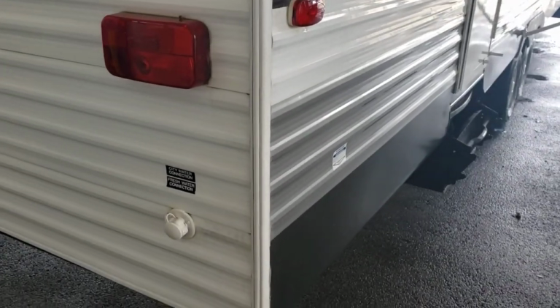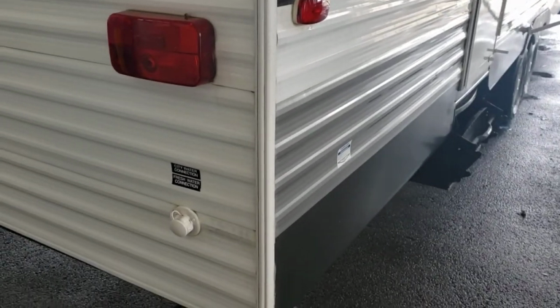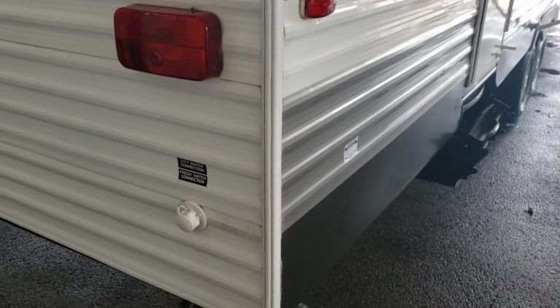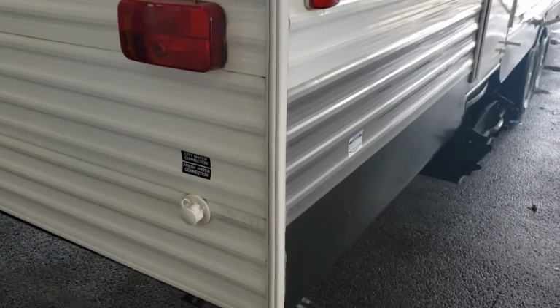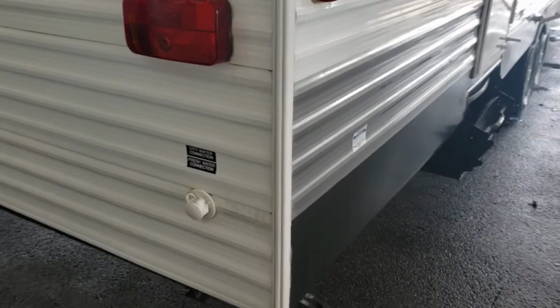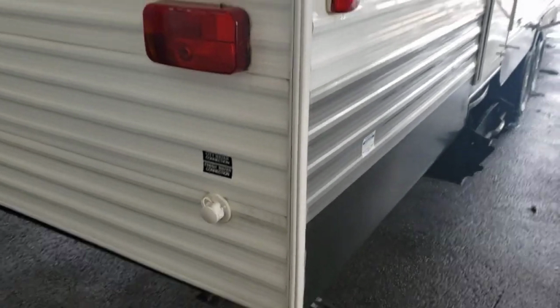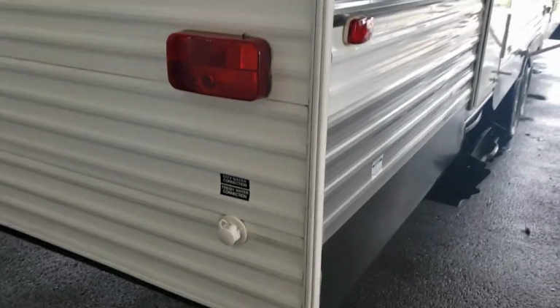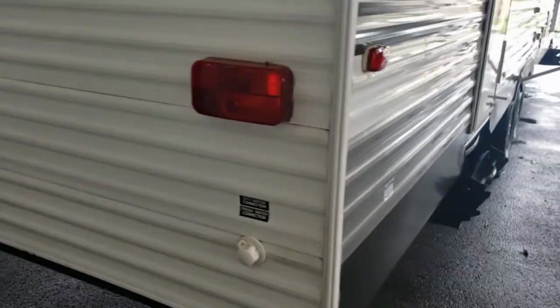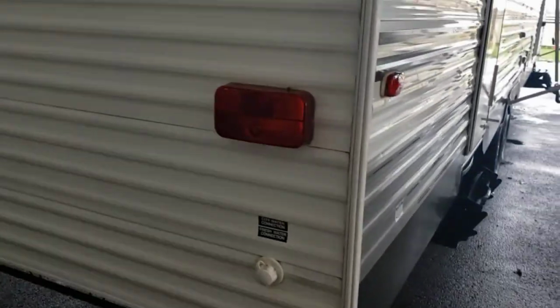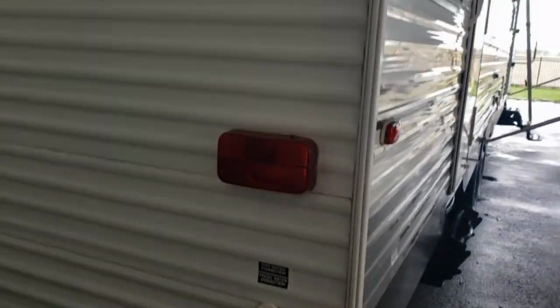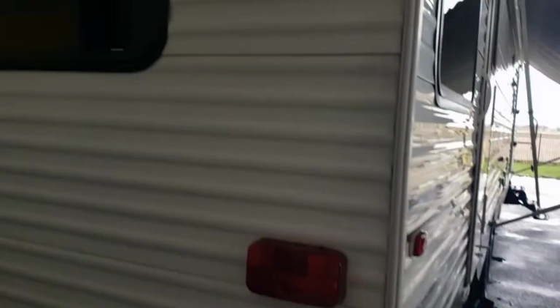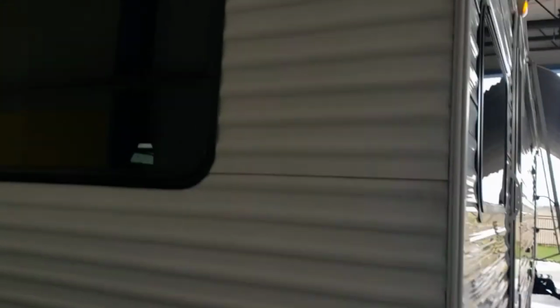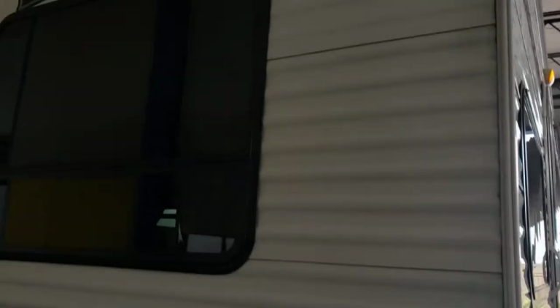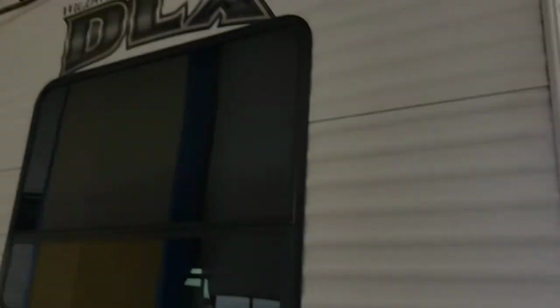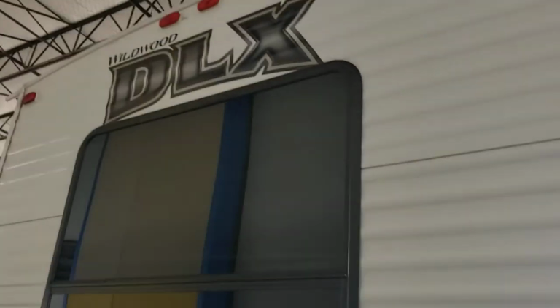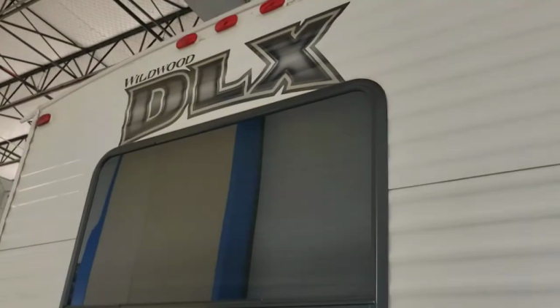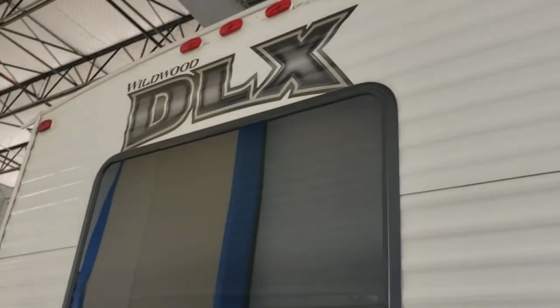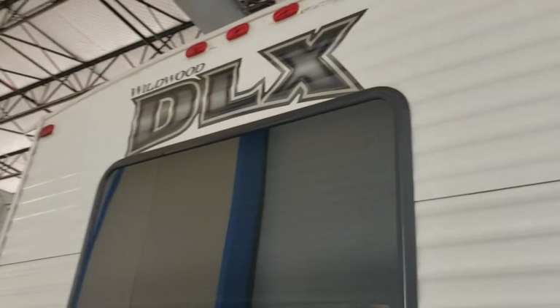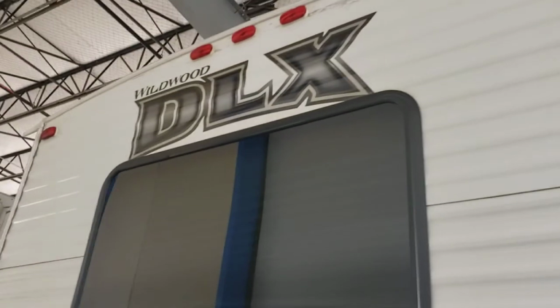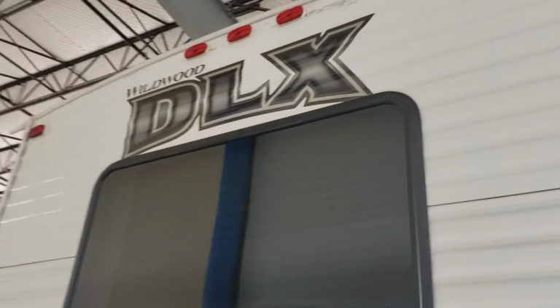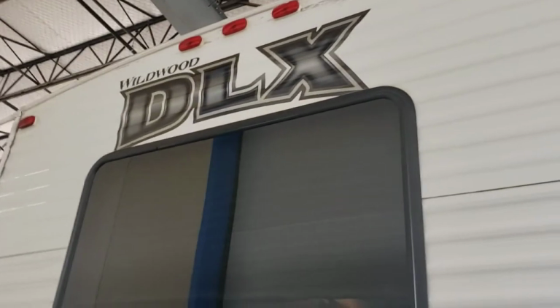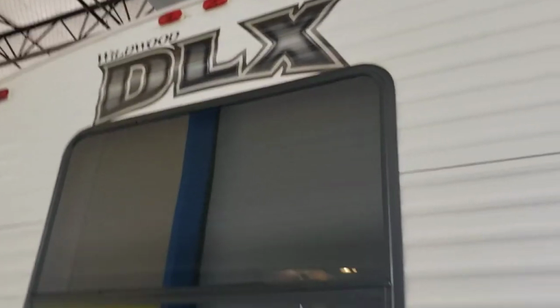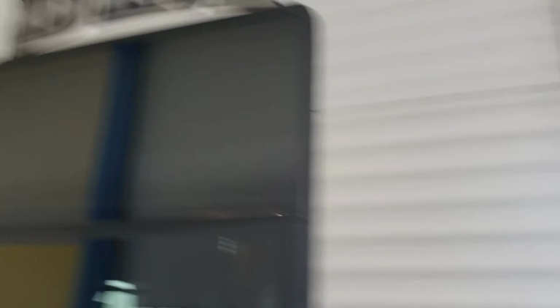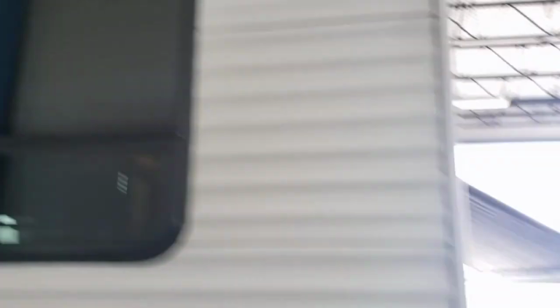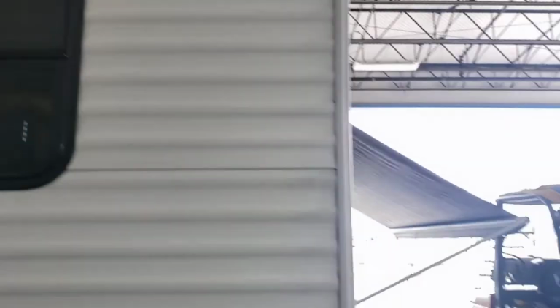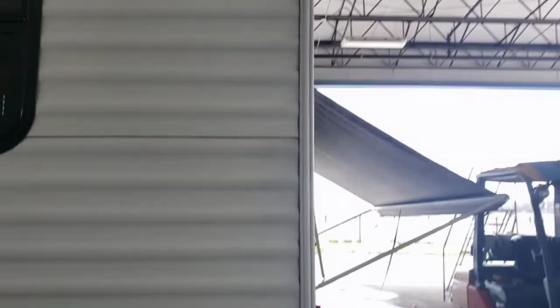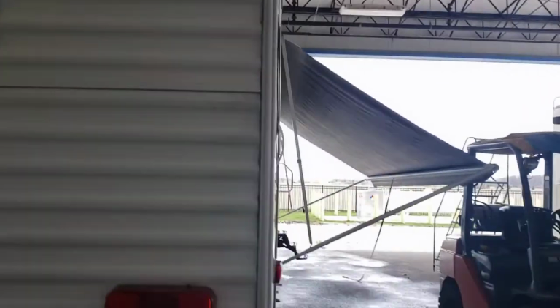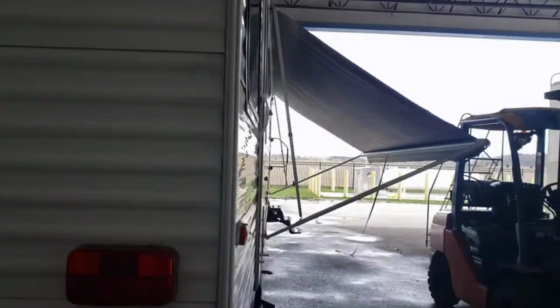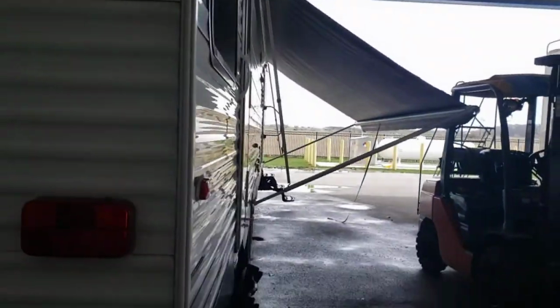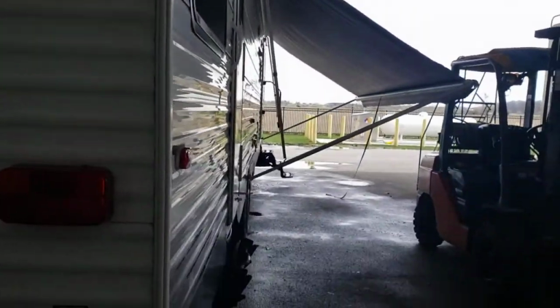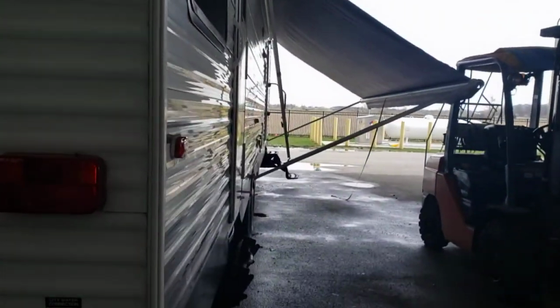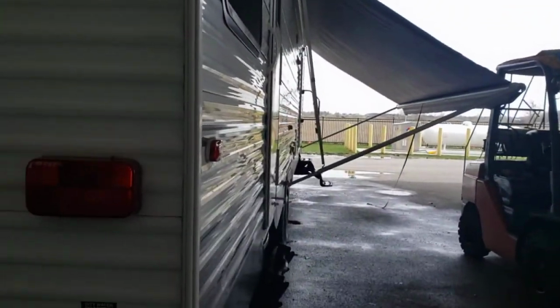Video walk on Wildwood DLX park model travel trailer.